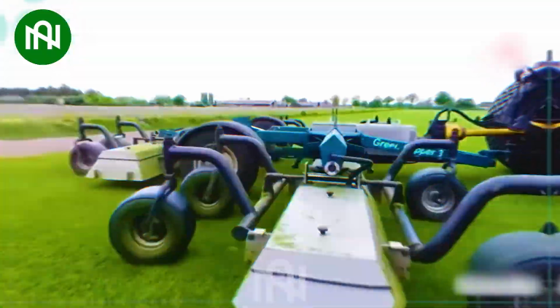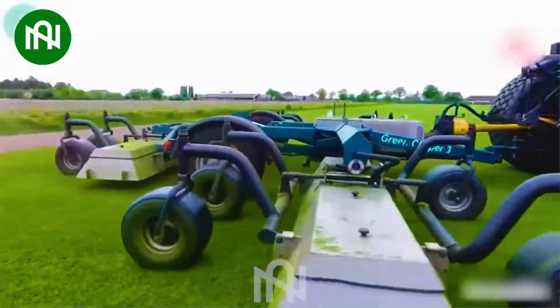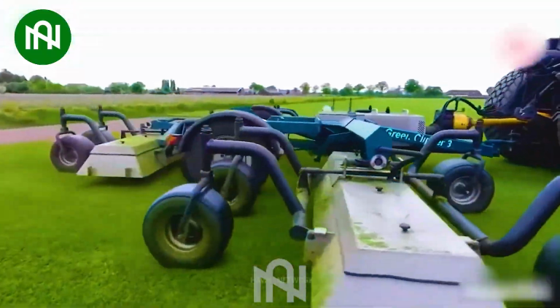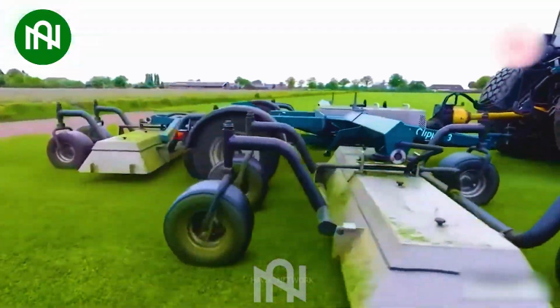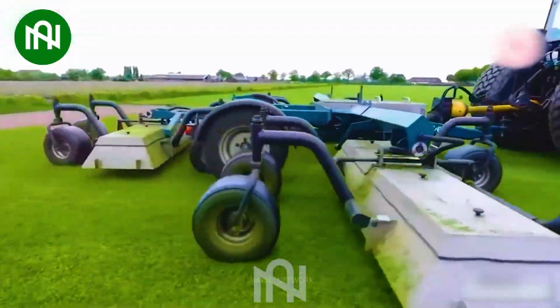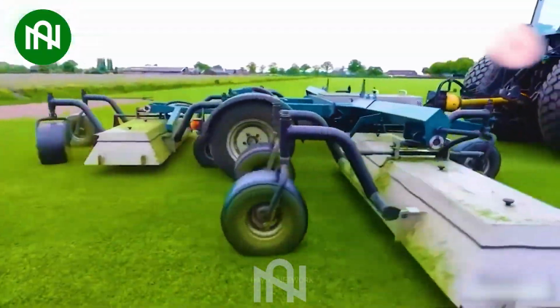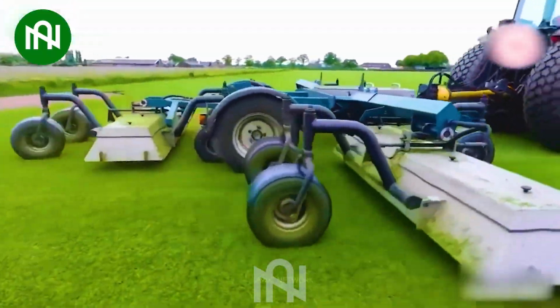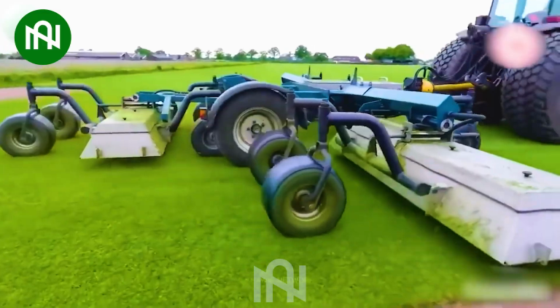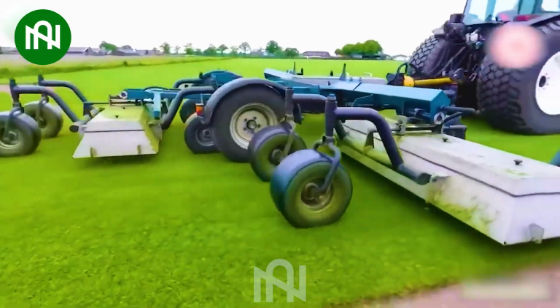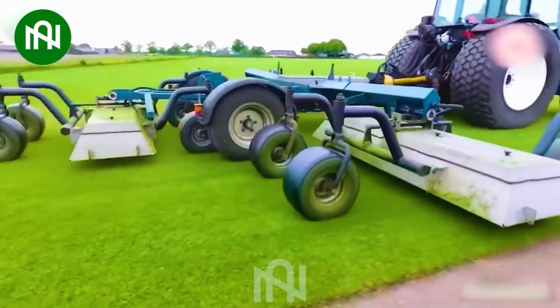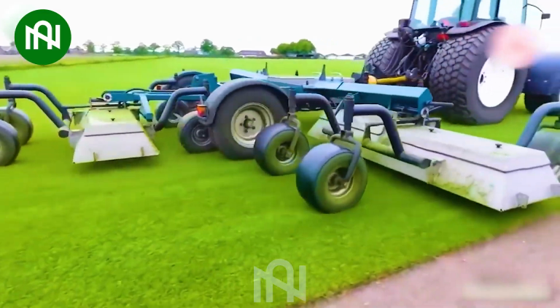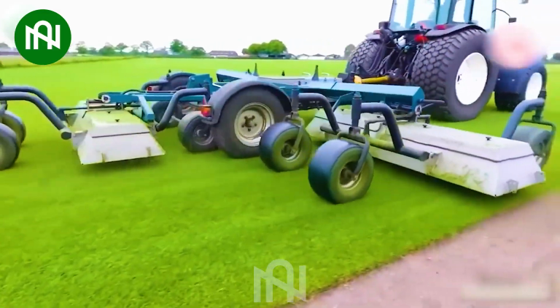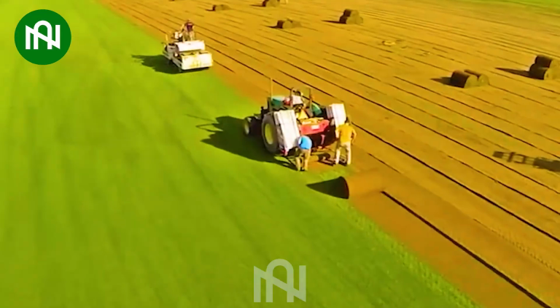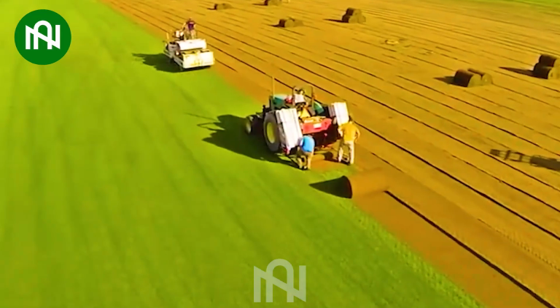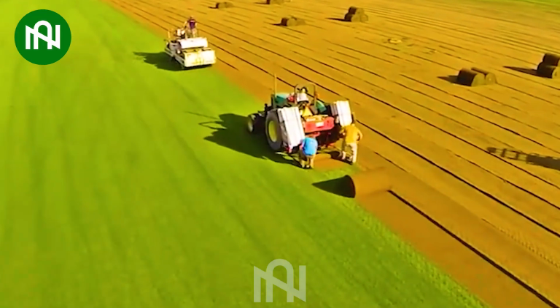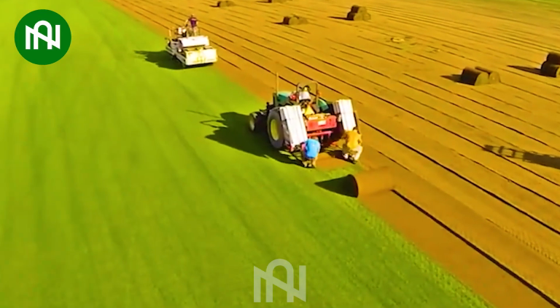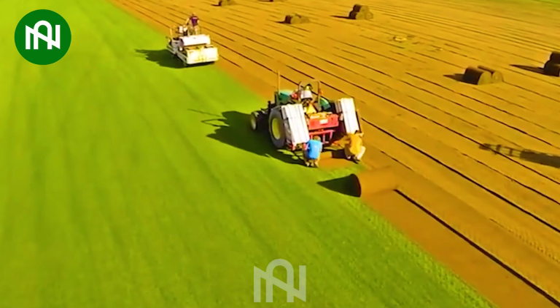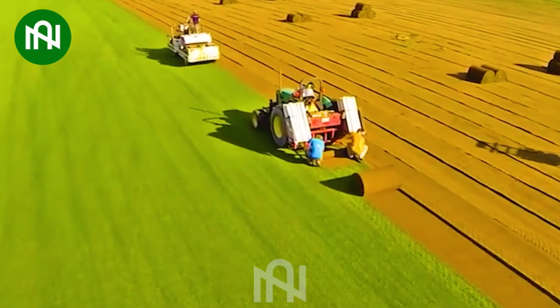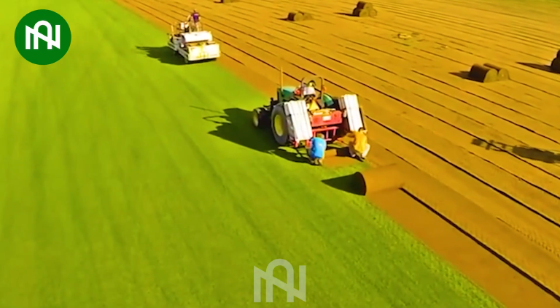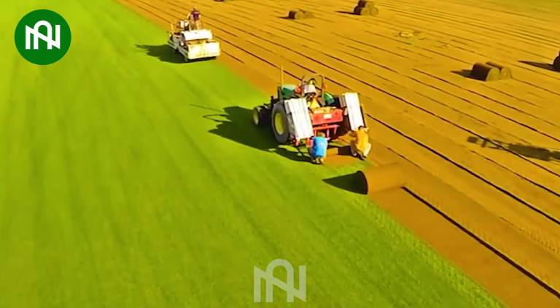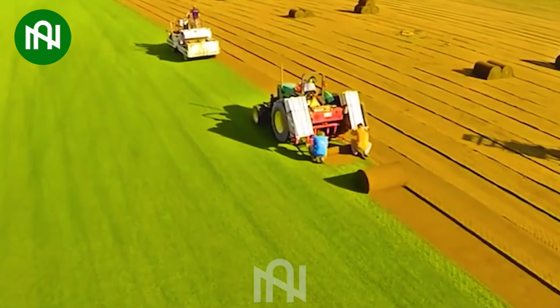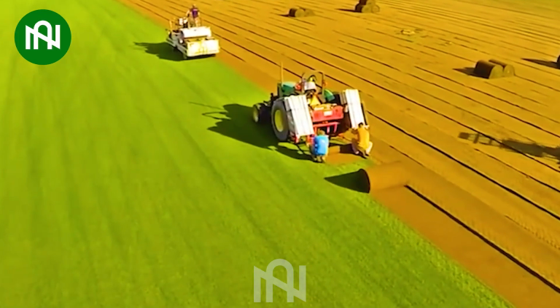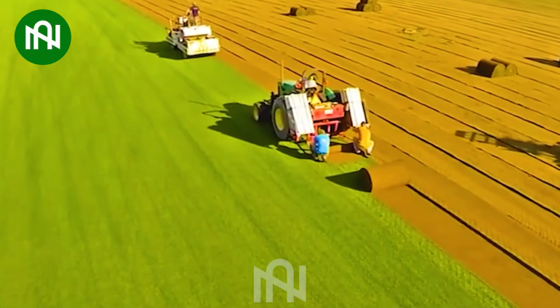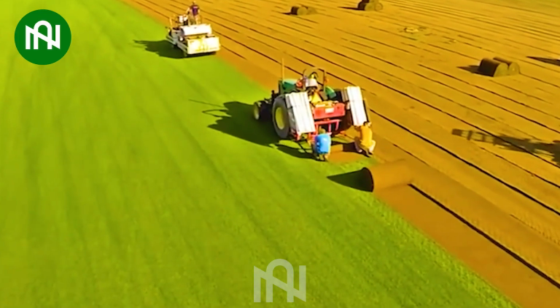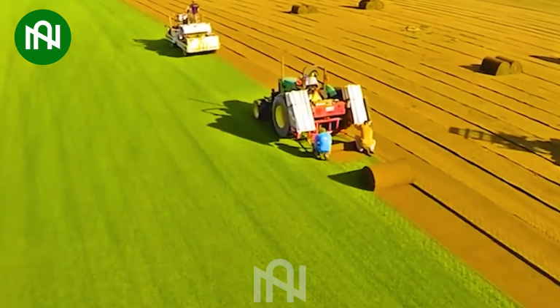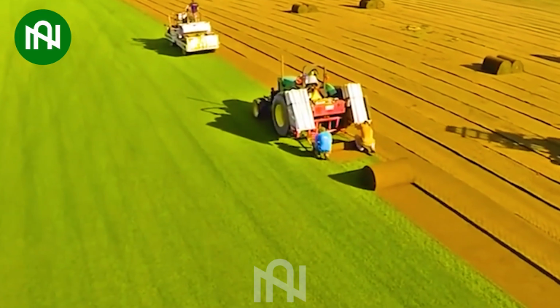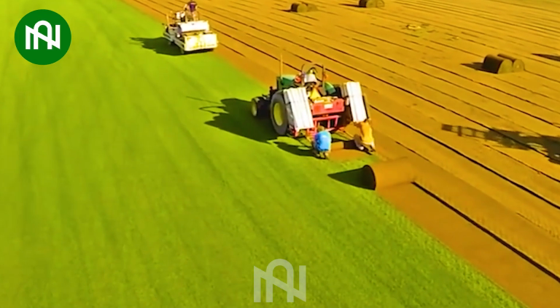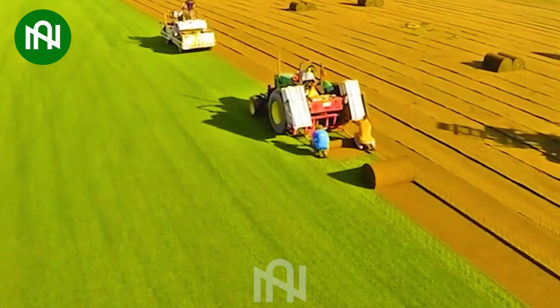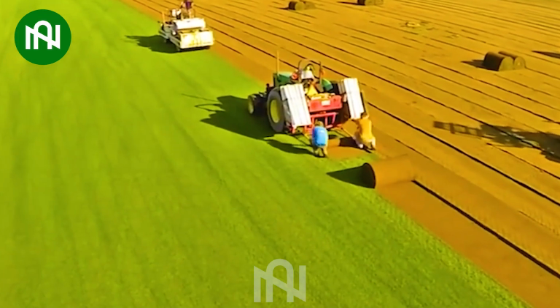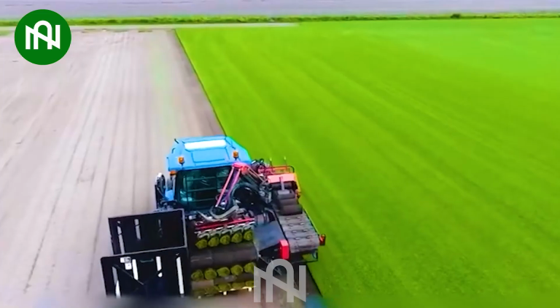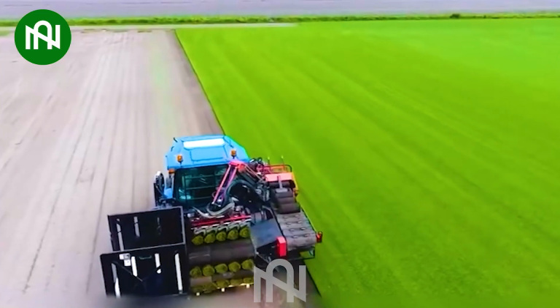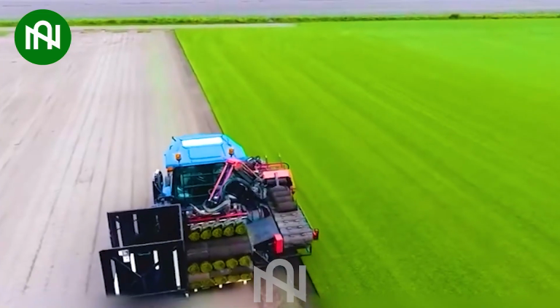Have you ever wondered how the grass on sports fields is created? This machine right here is the answer for you!